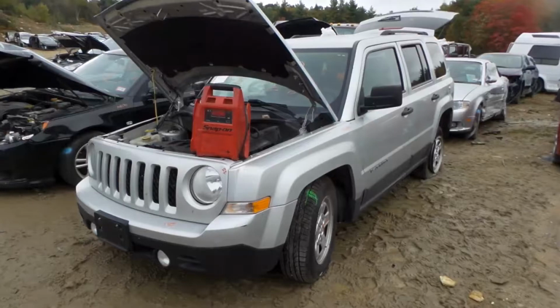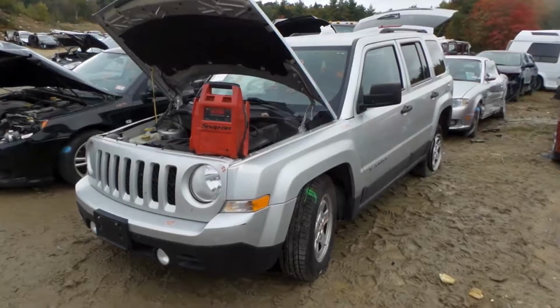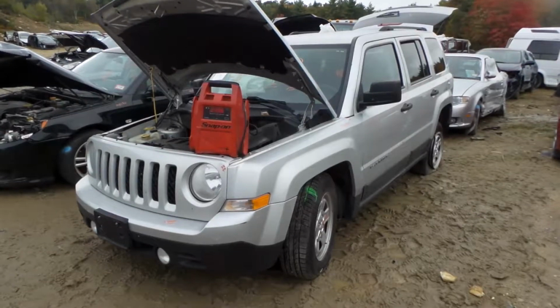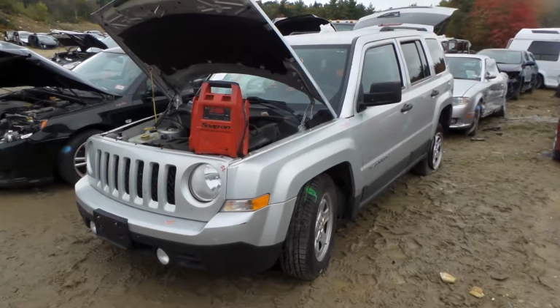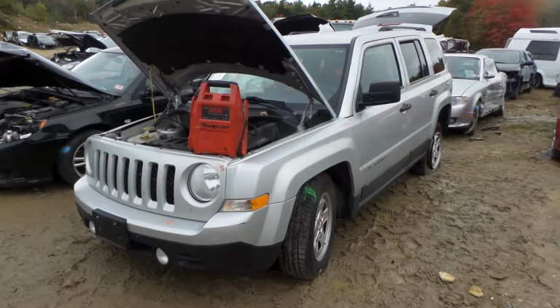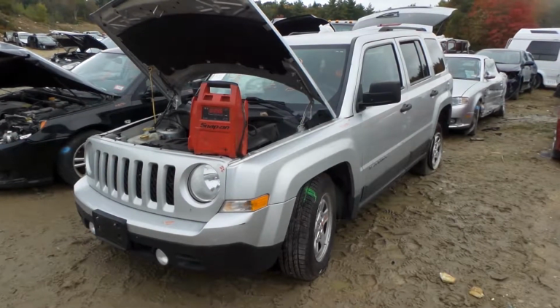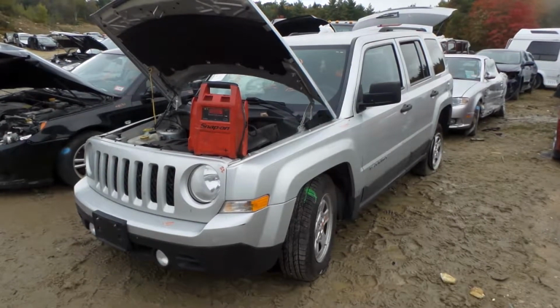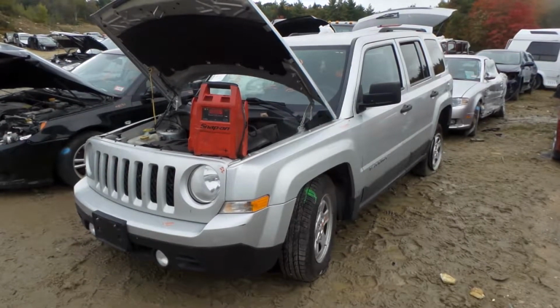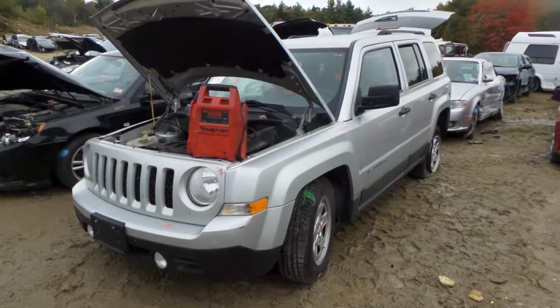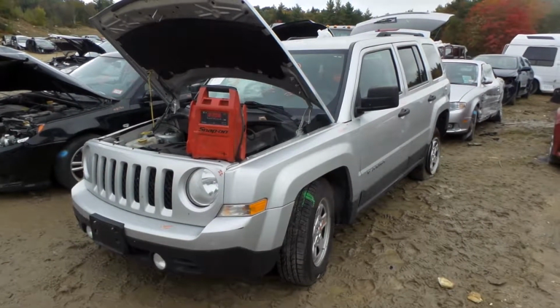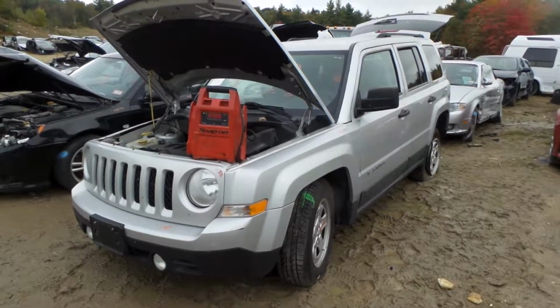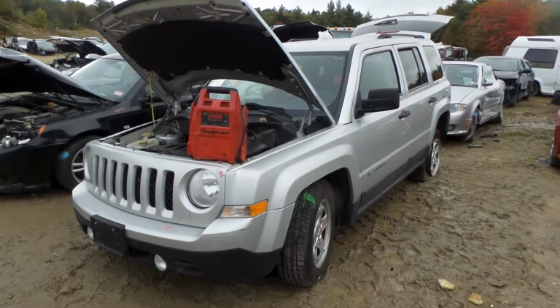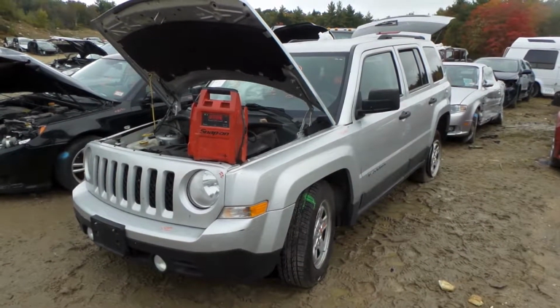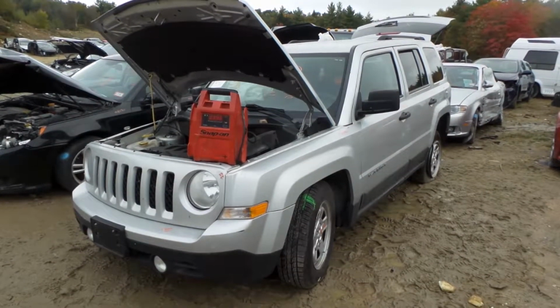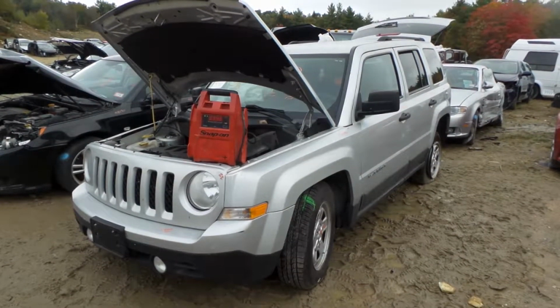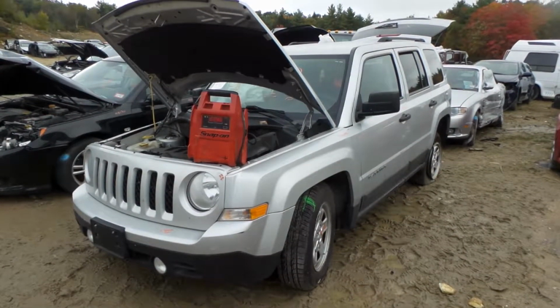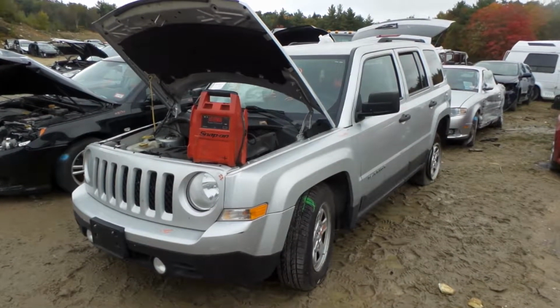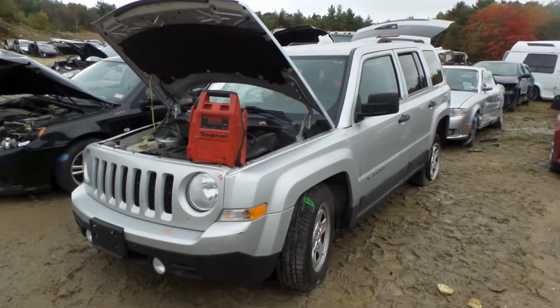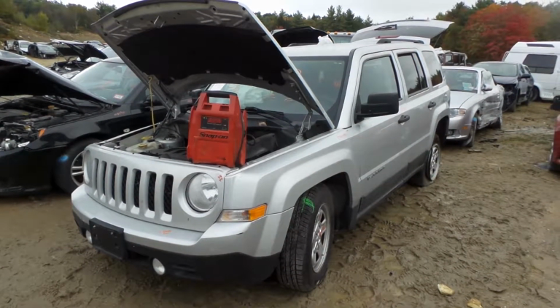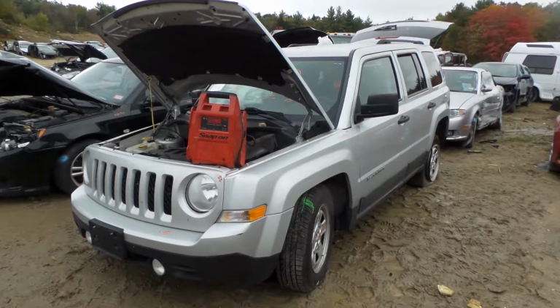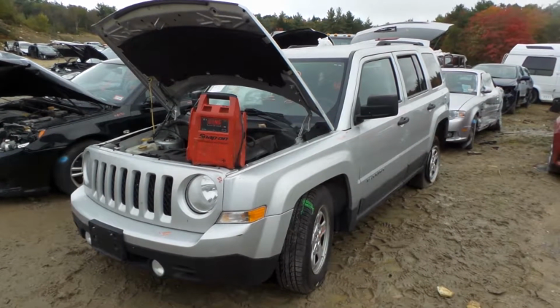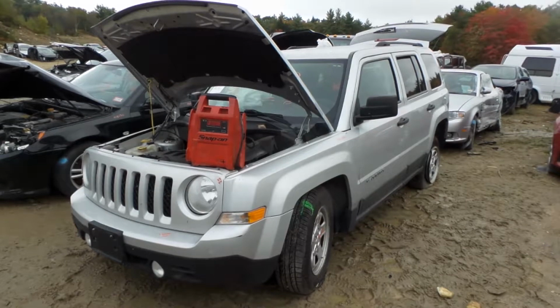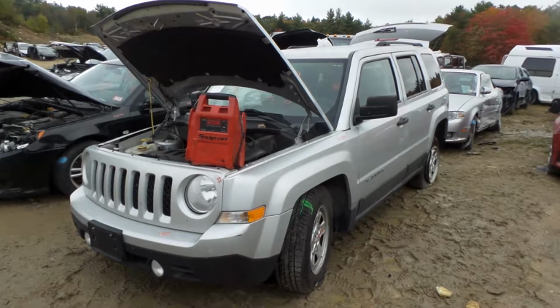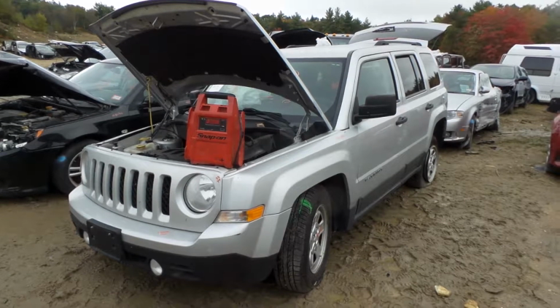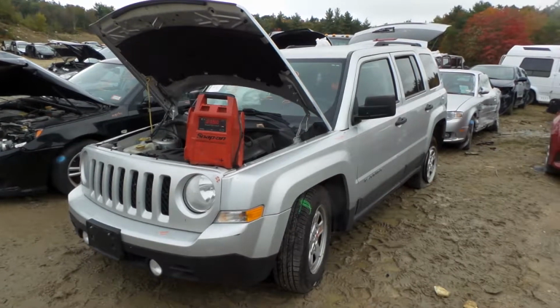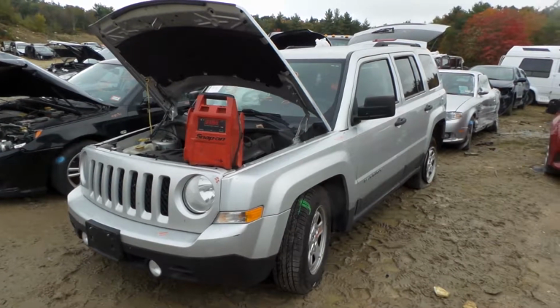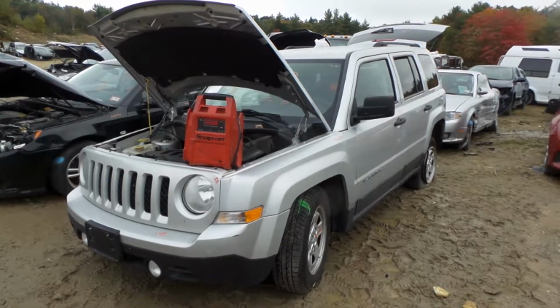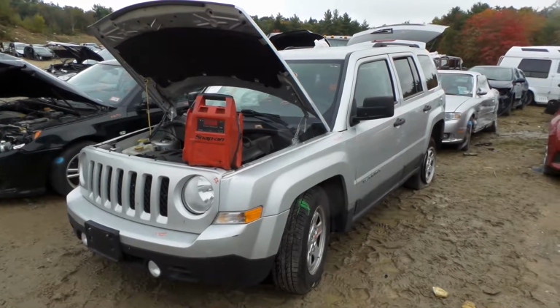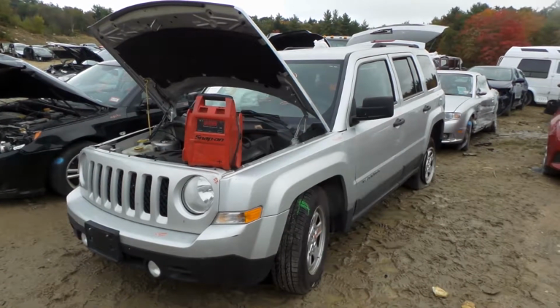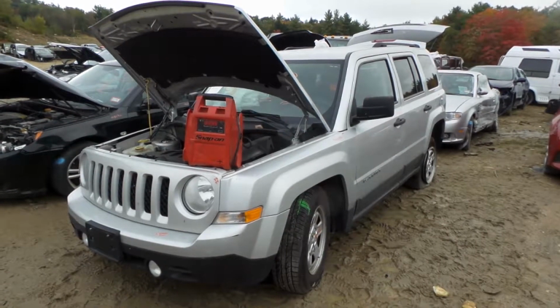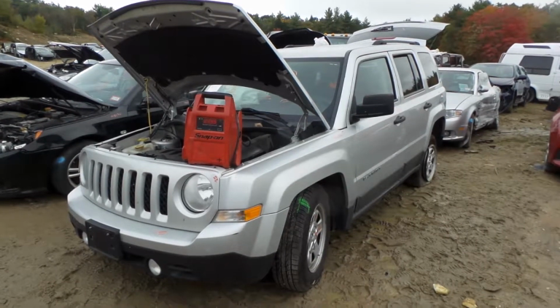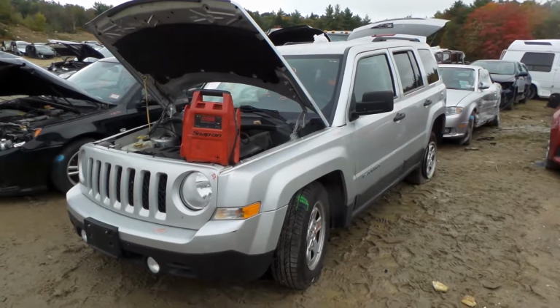Hi, this is Alex with New England Auto and Truck Recyclers, and today we are parting out a 2011 Jeep Patriot, stock number M81180.